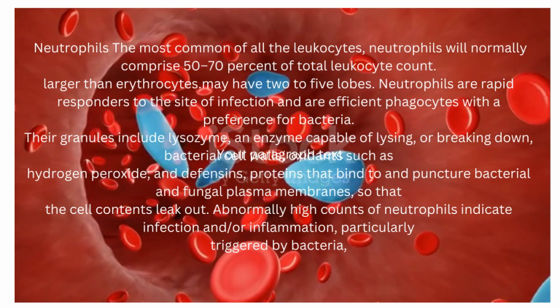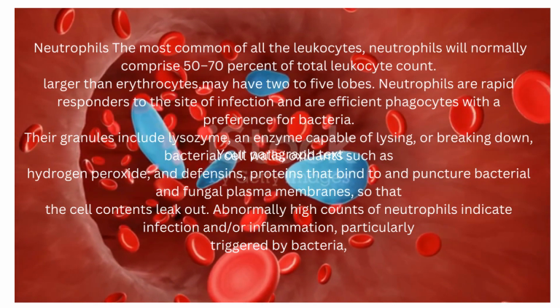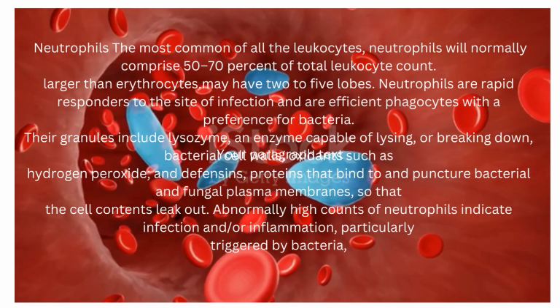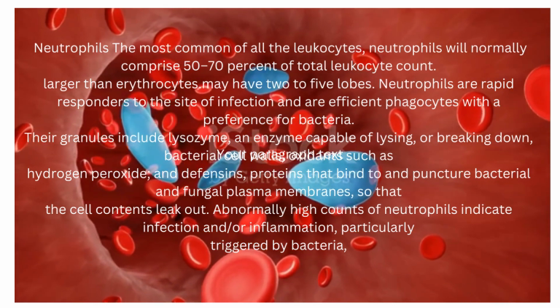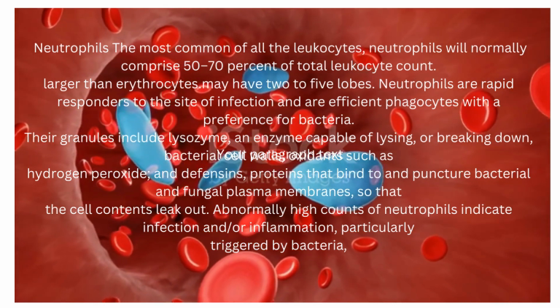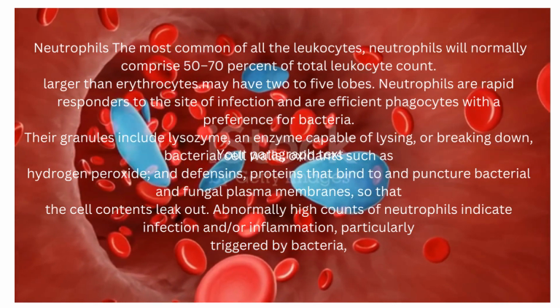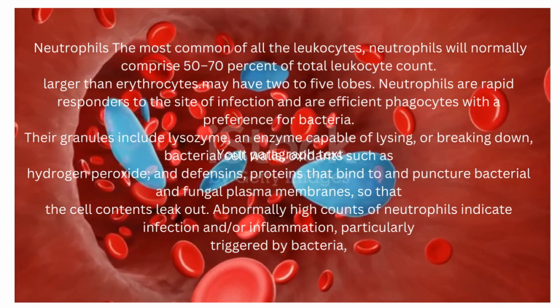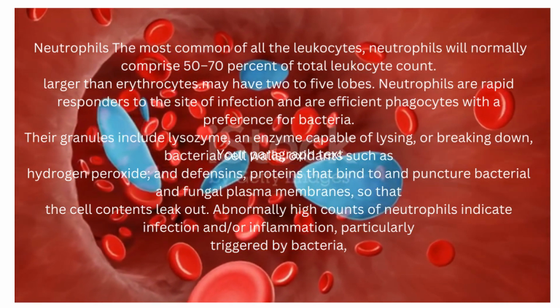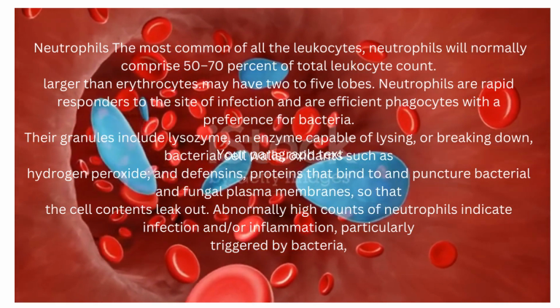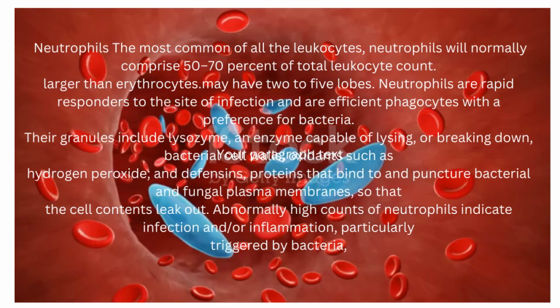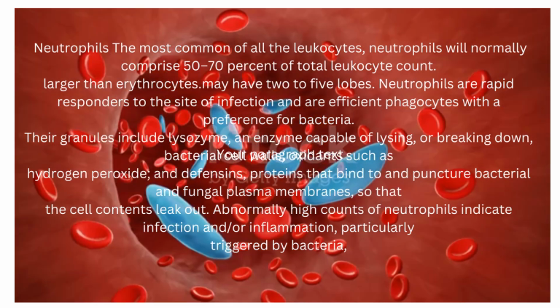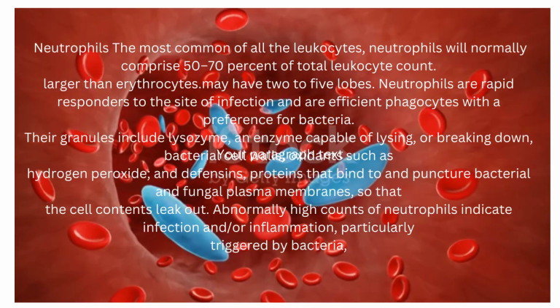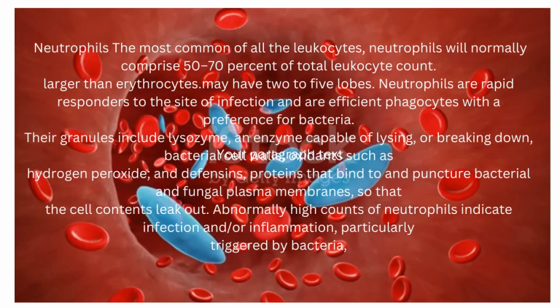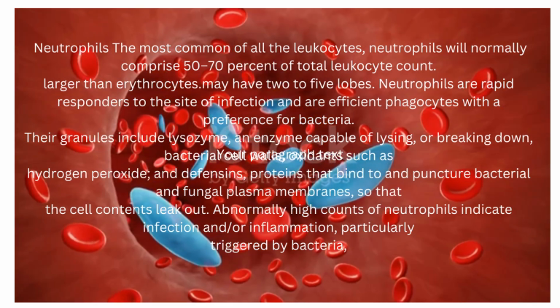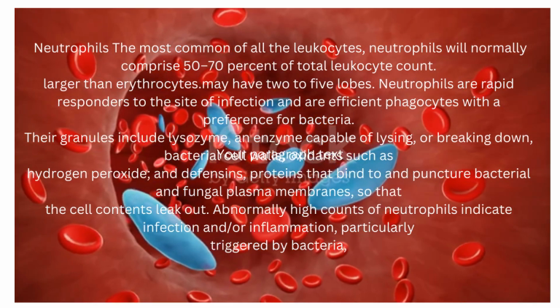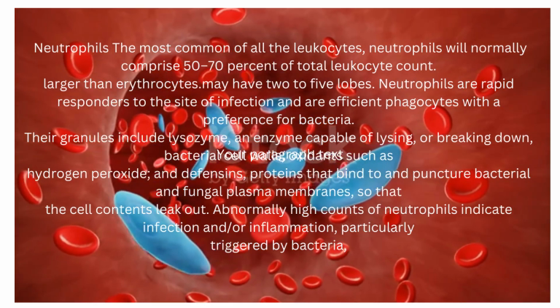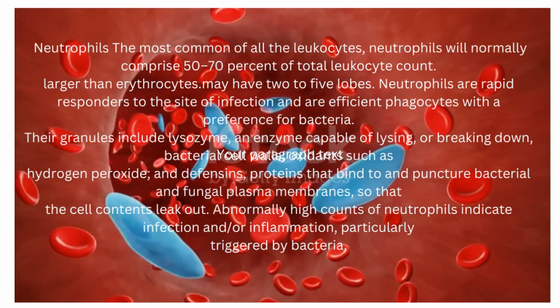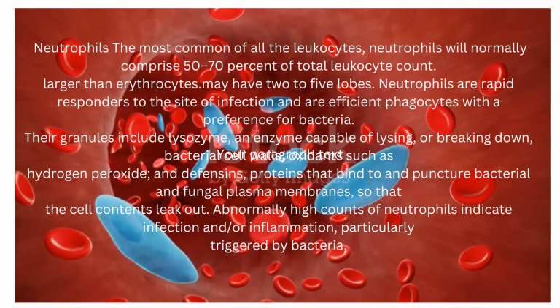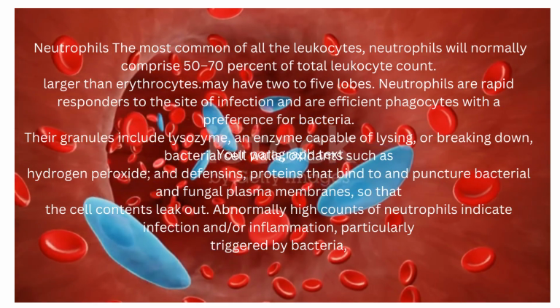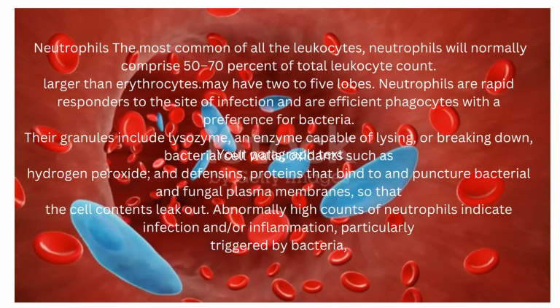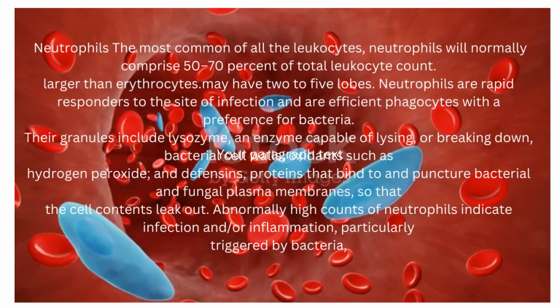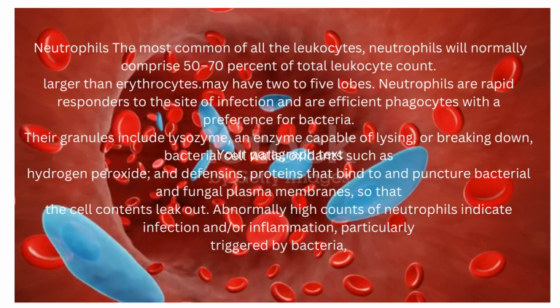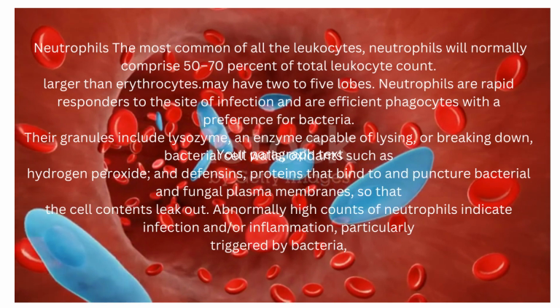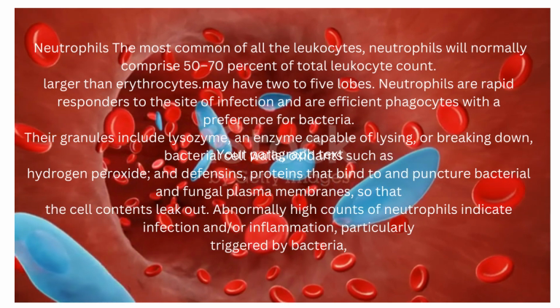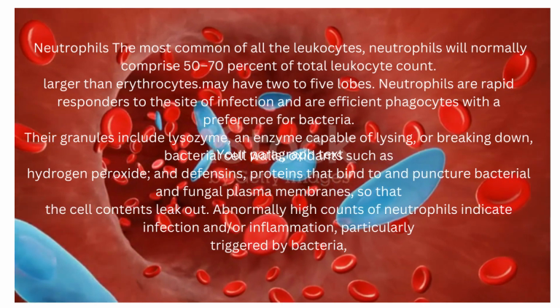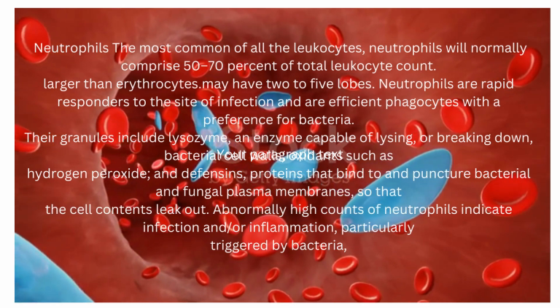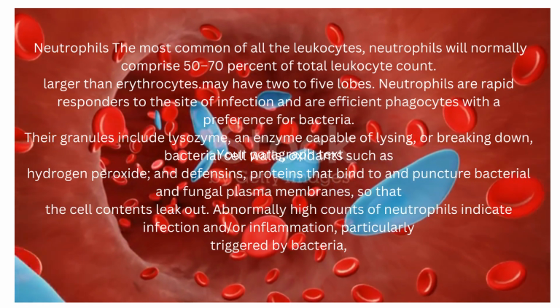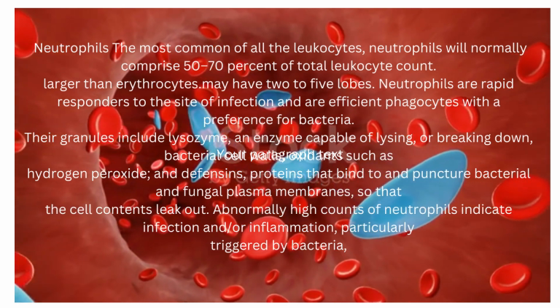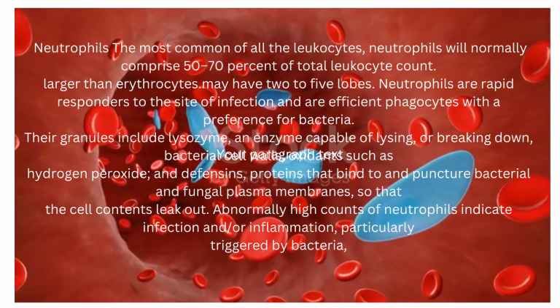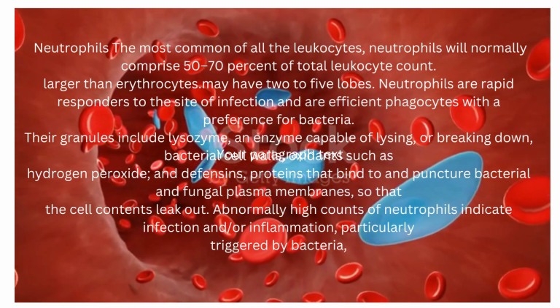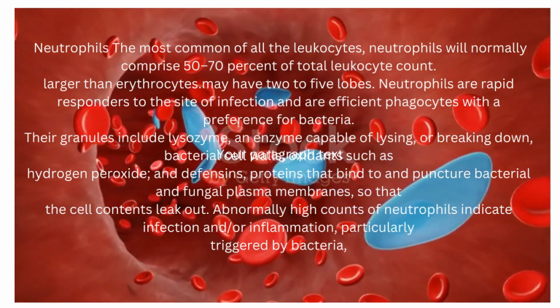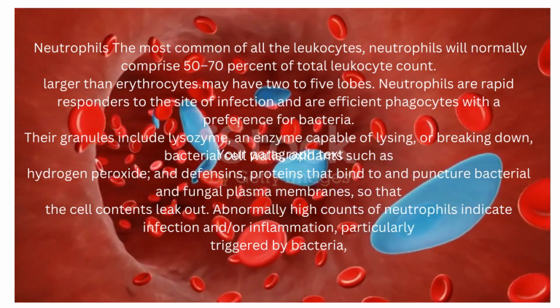Abnormally high counts of neutrophils indicate infection and or inflammation, particularly triggered by bacteria.